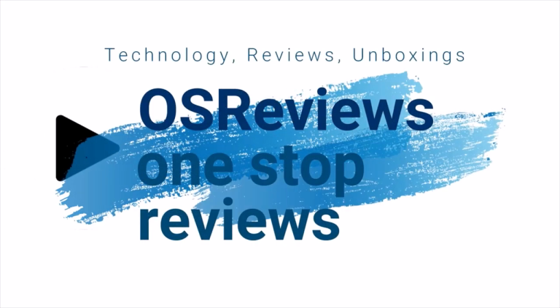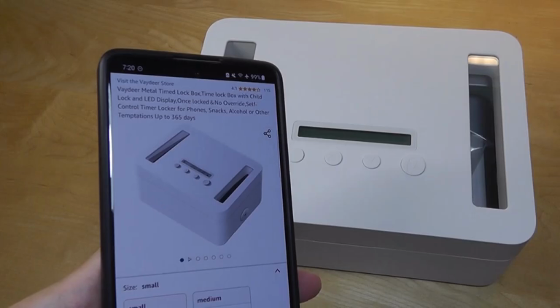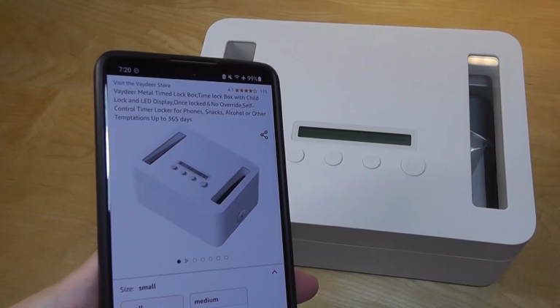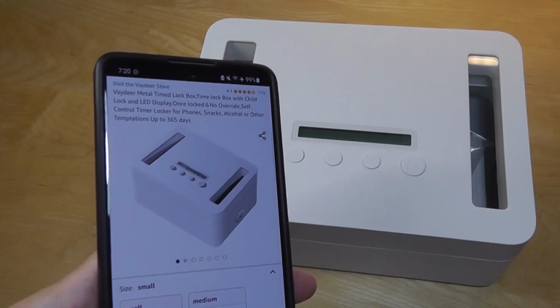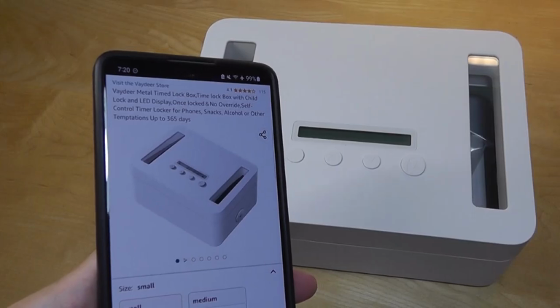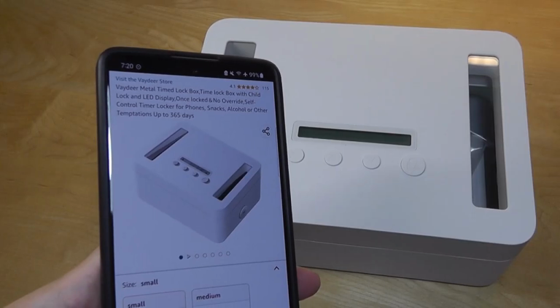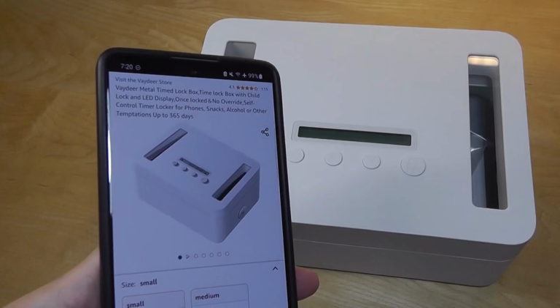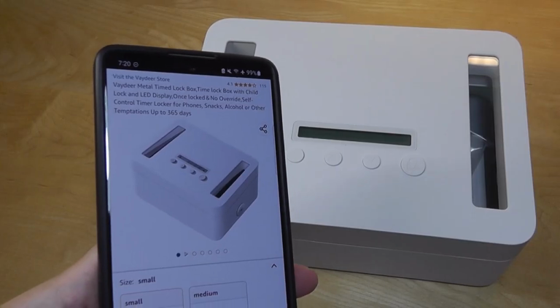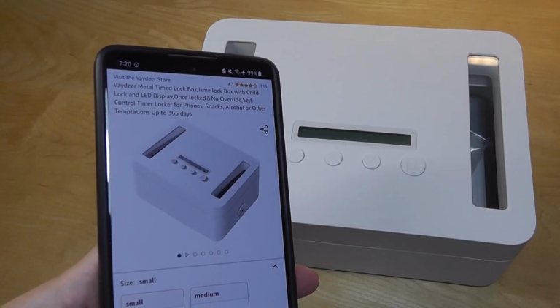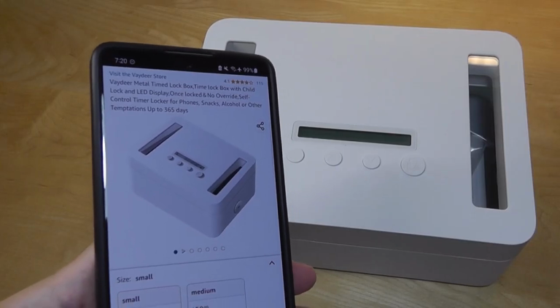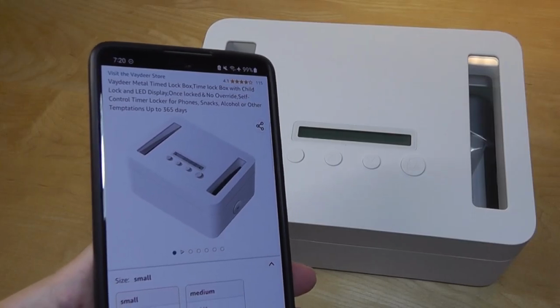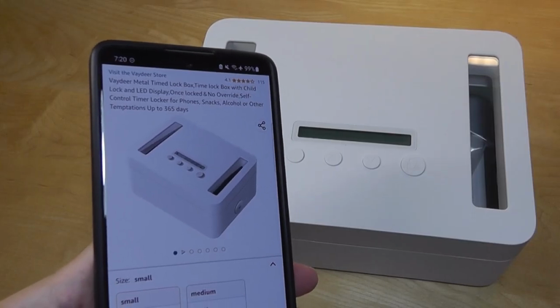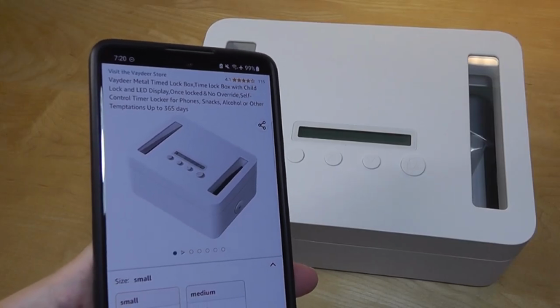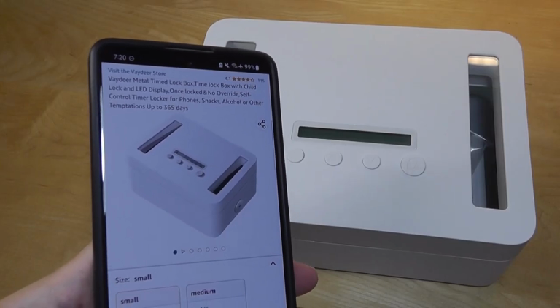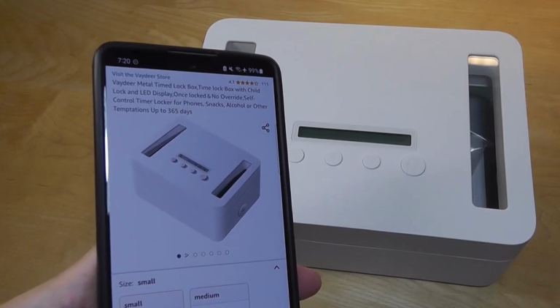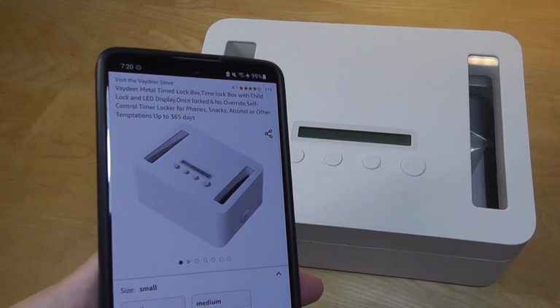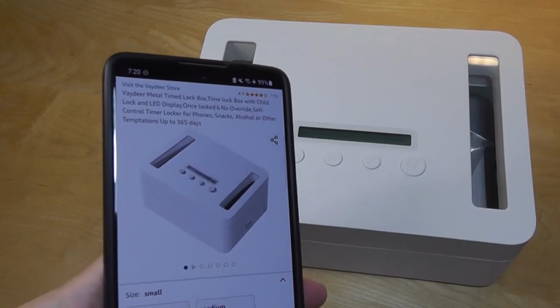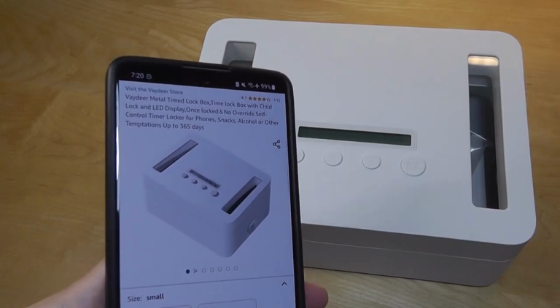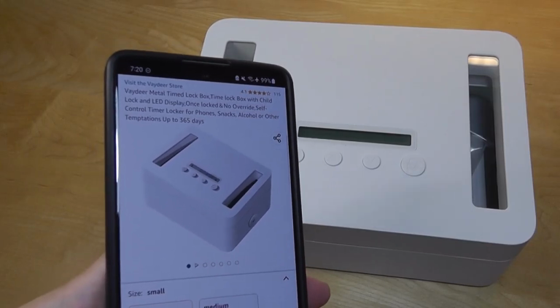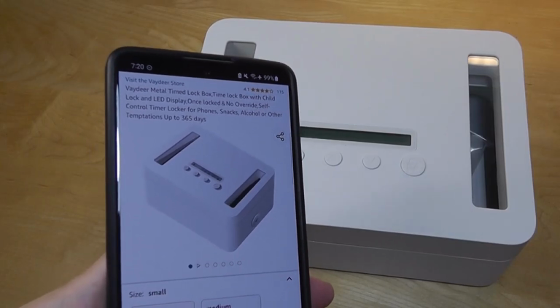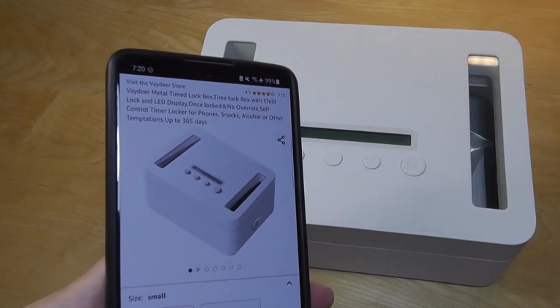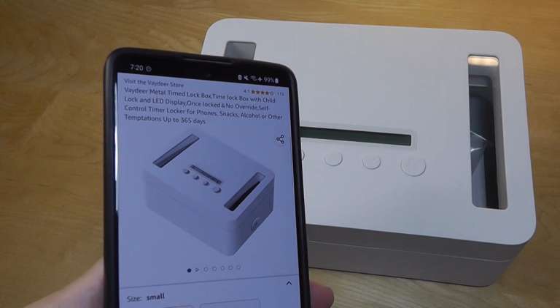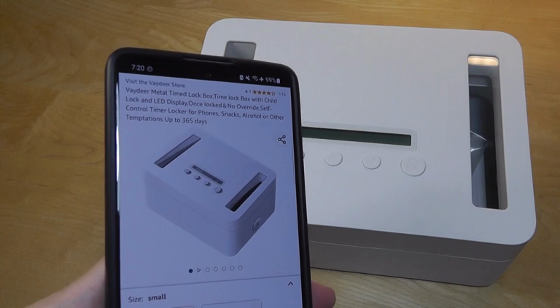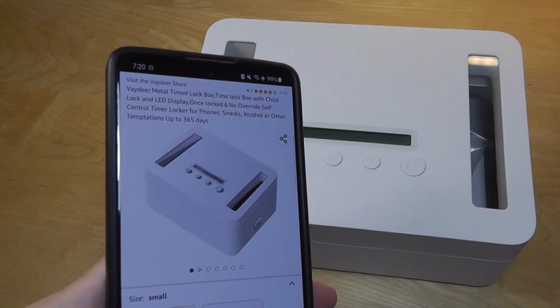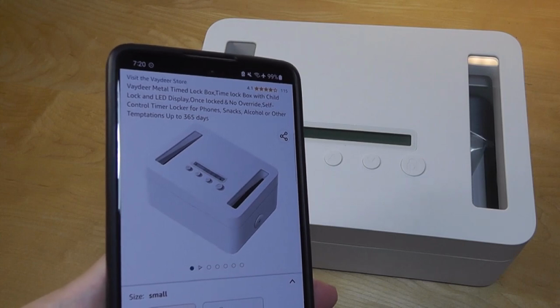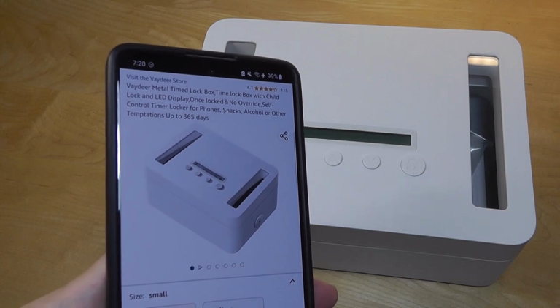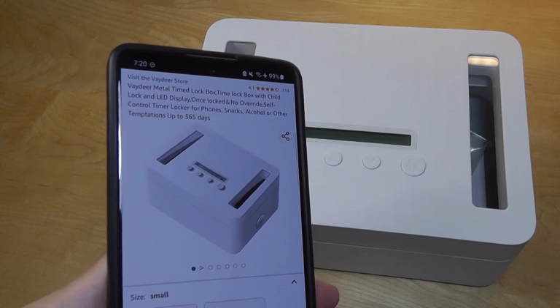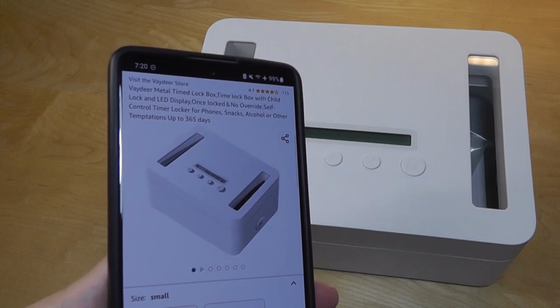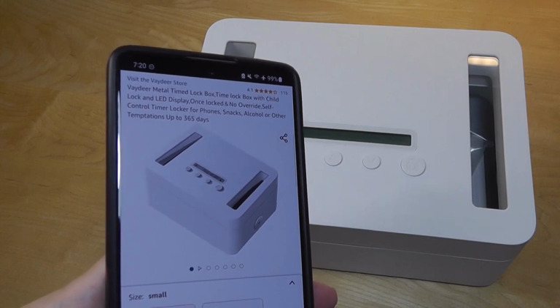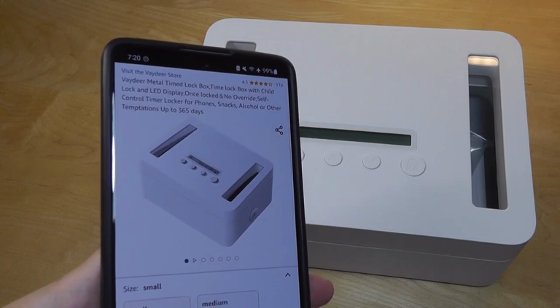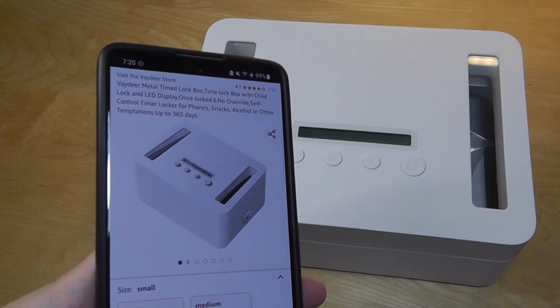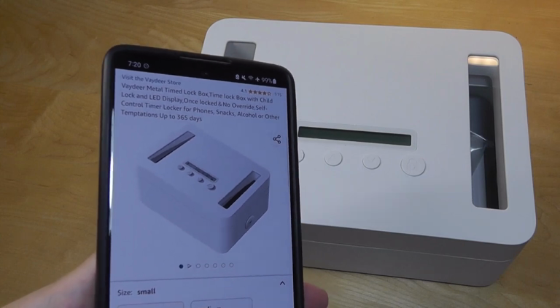Hey y'all, here at OS Reviews, this is just a quick look at the Vadir TimeLock Box.